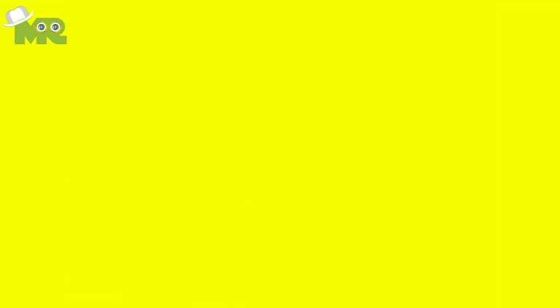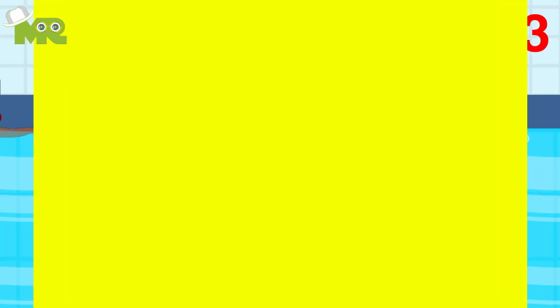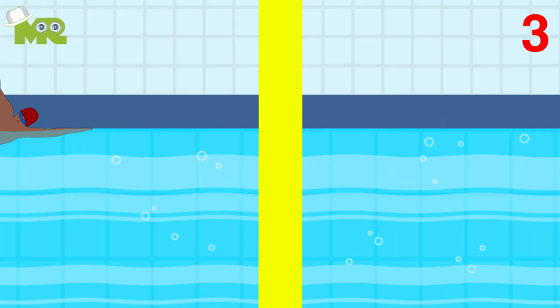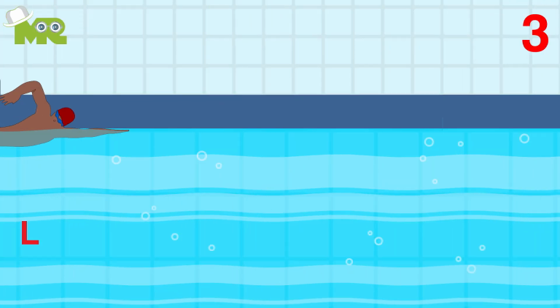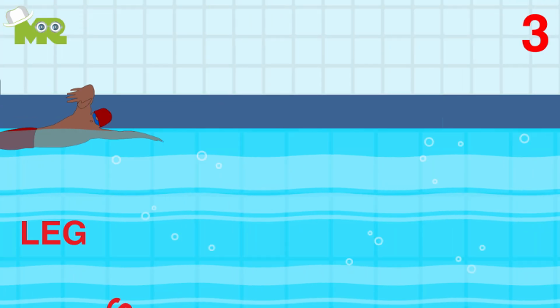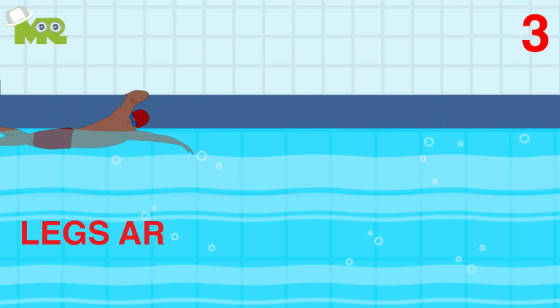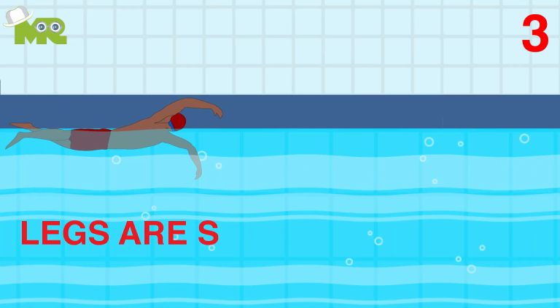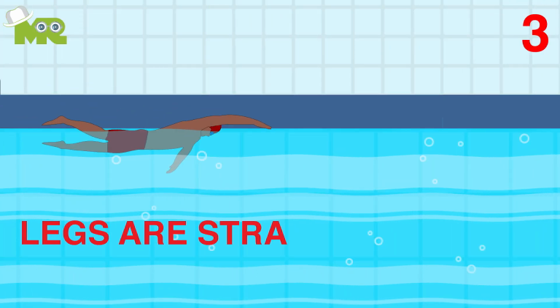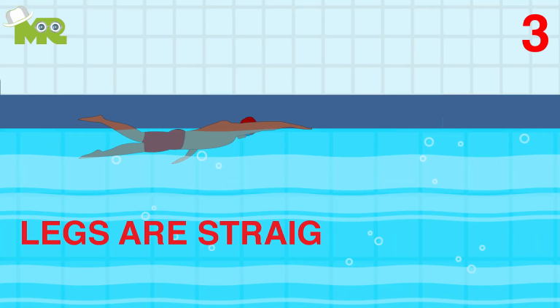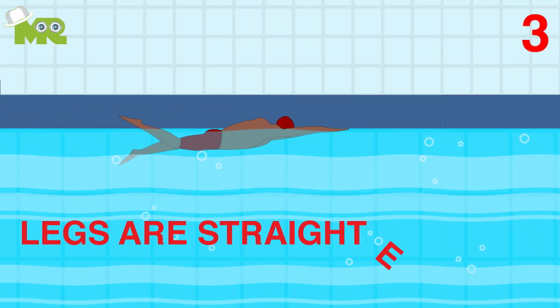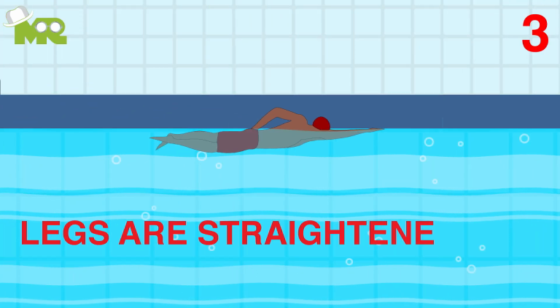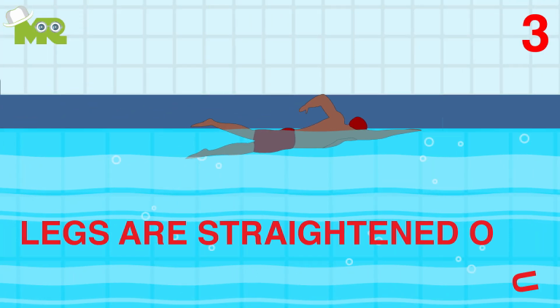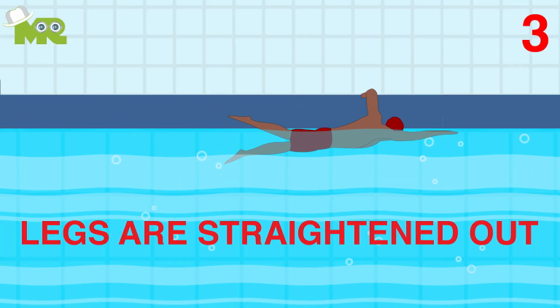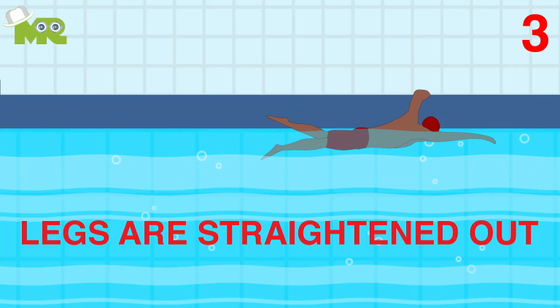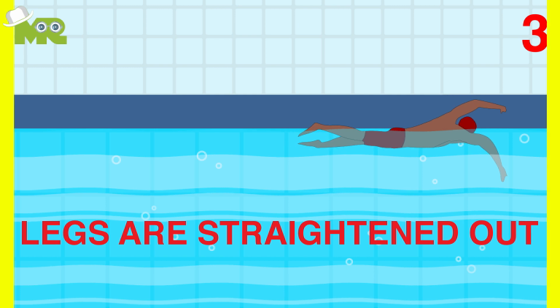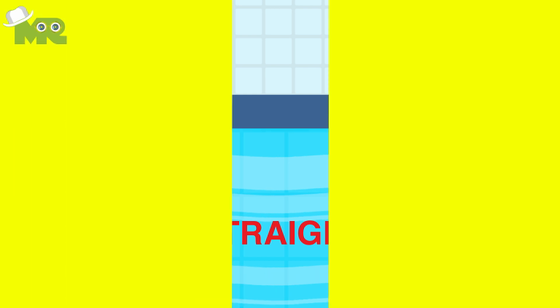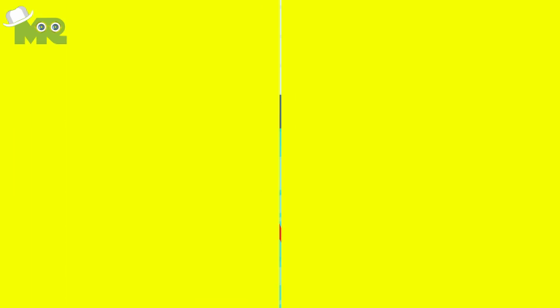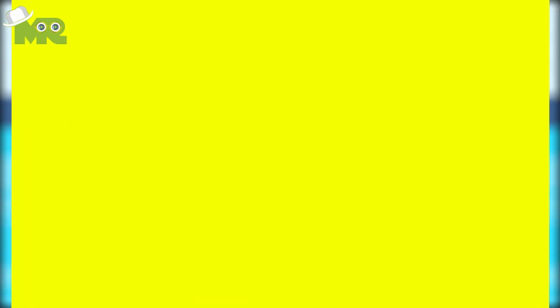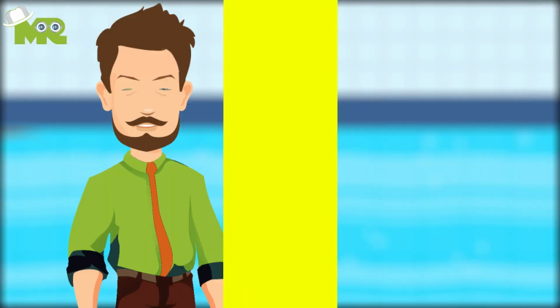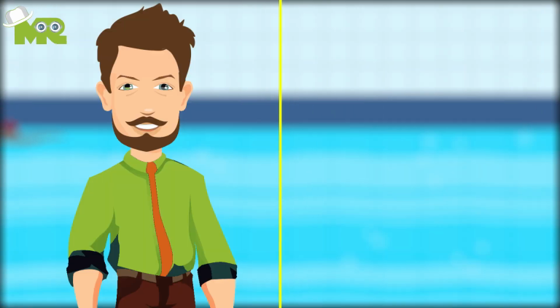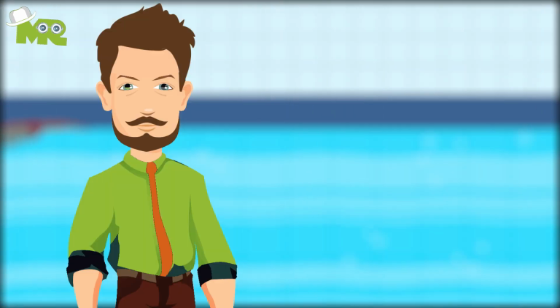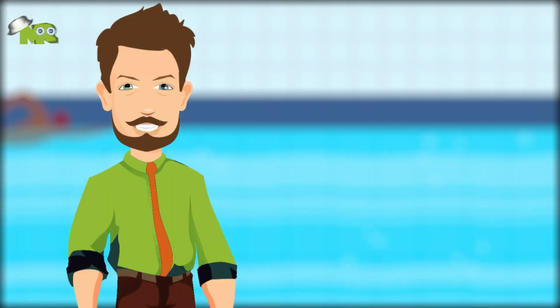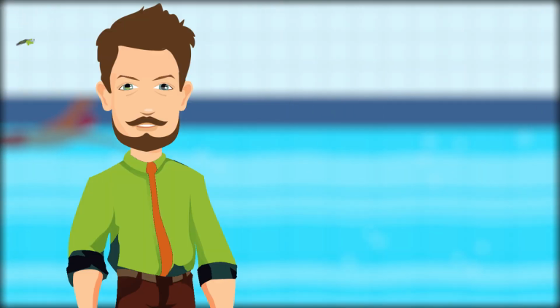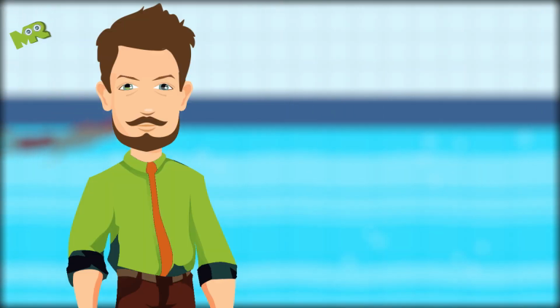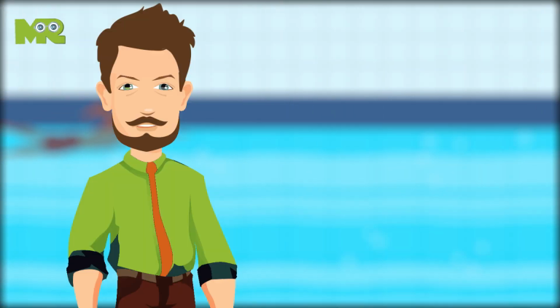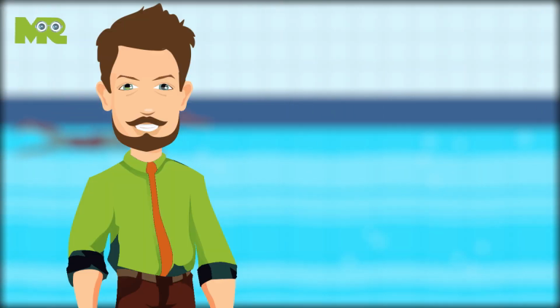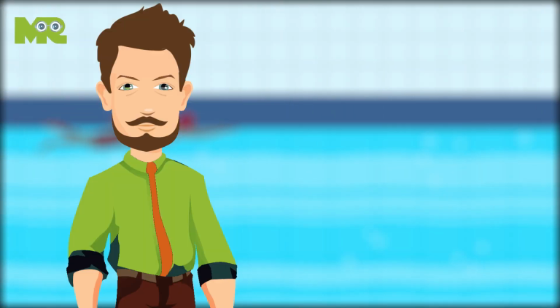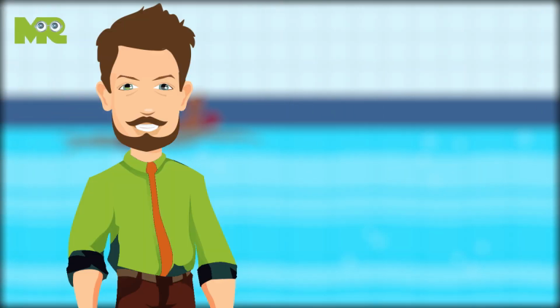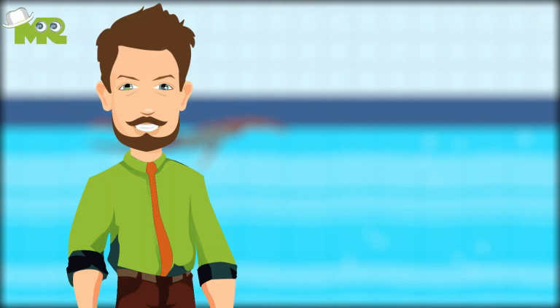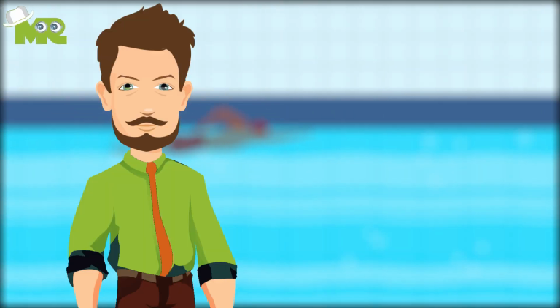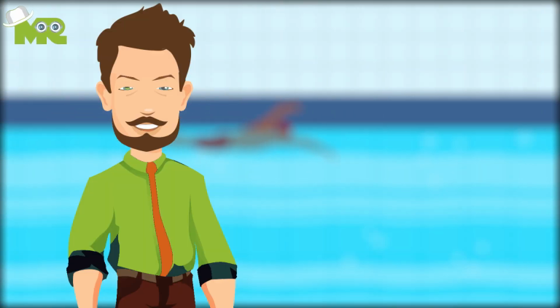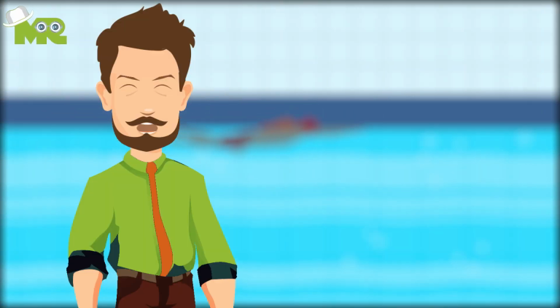Third, make sure your legs are straightened out while you're kicking. Make sure you go through these steps thoroughly each time you swim.